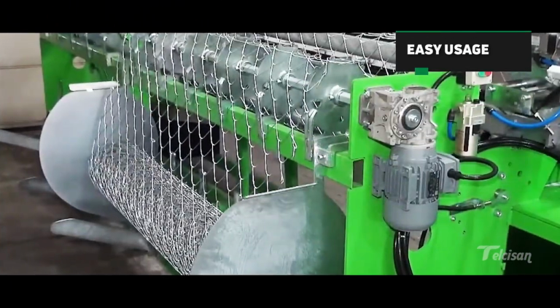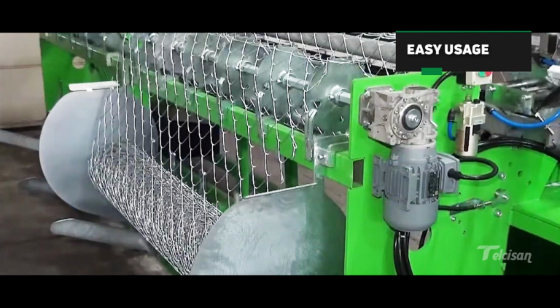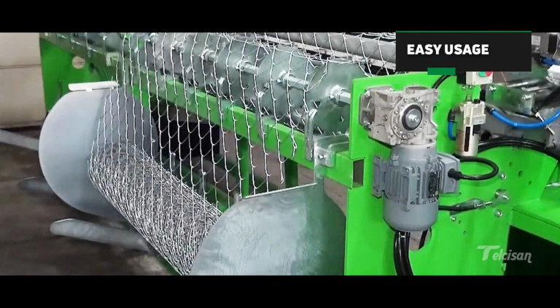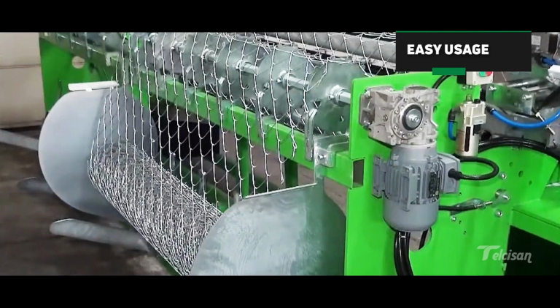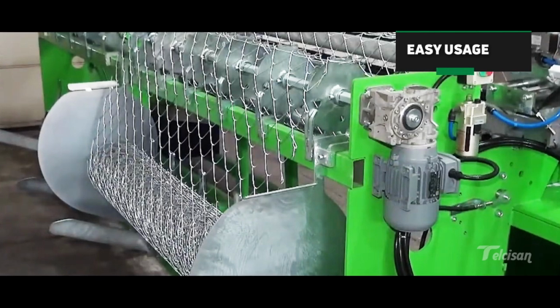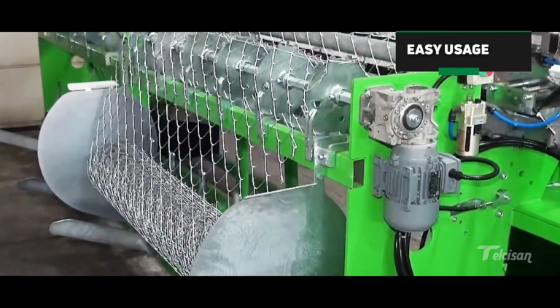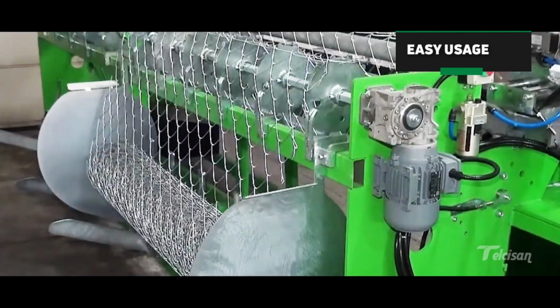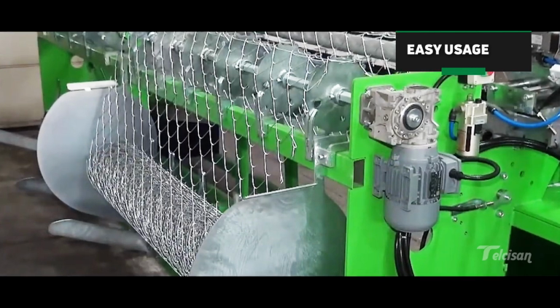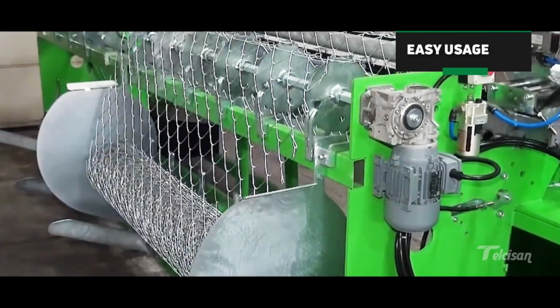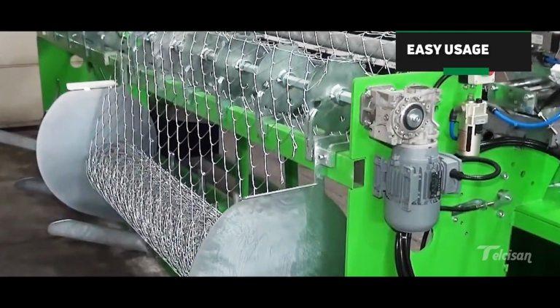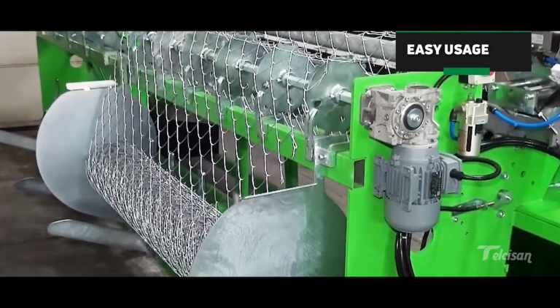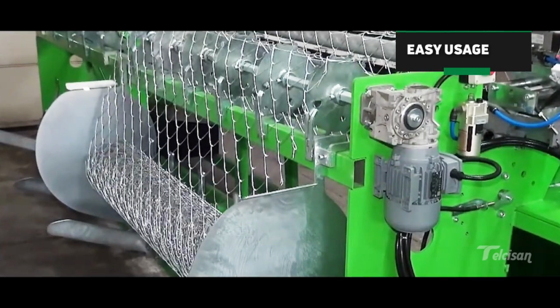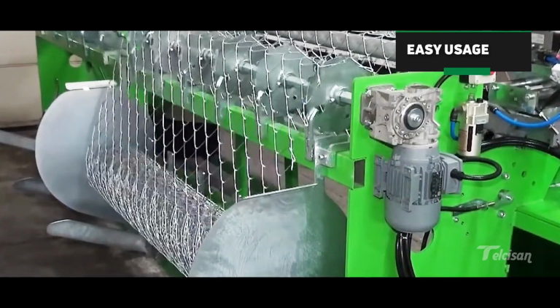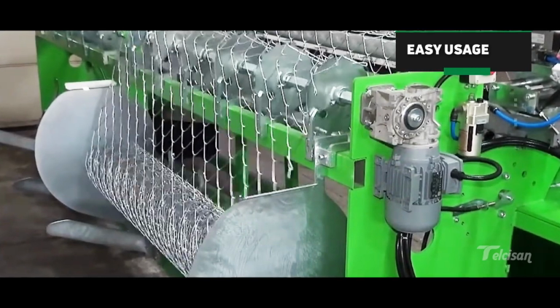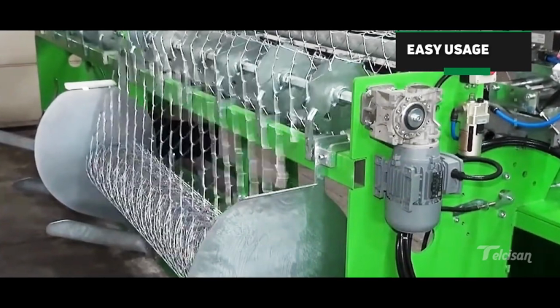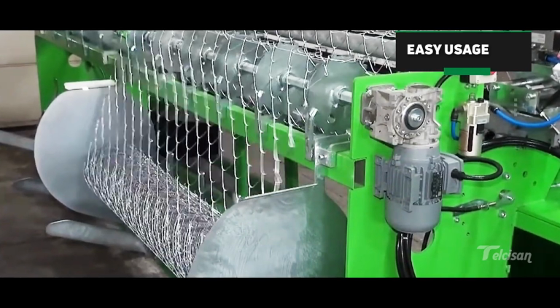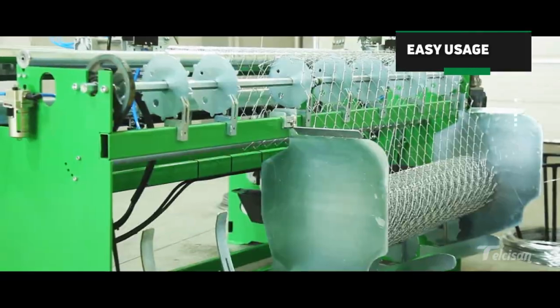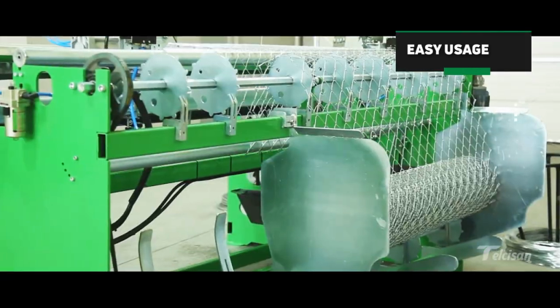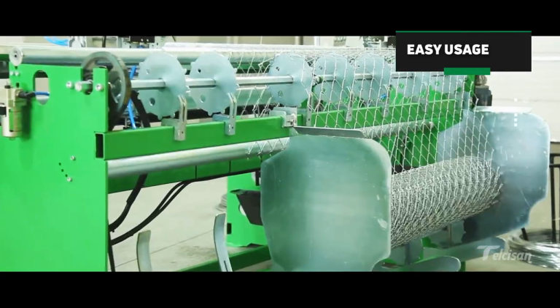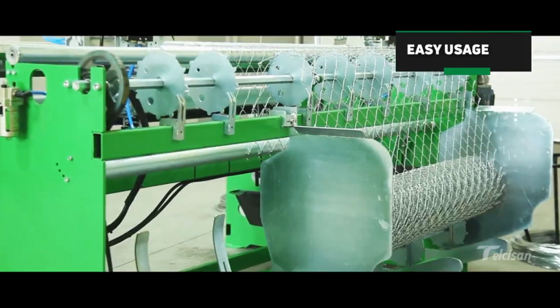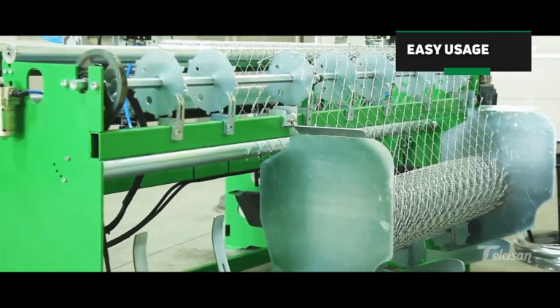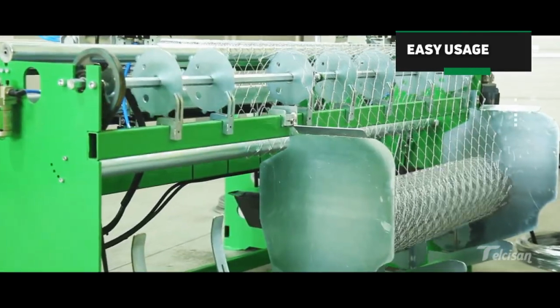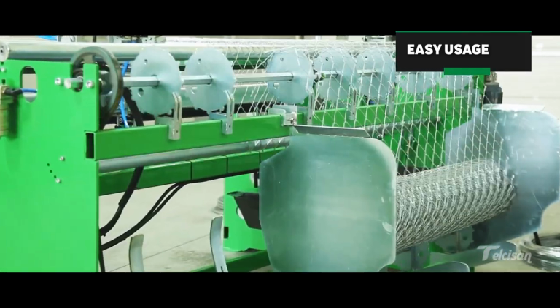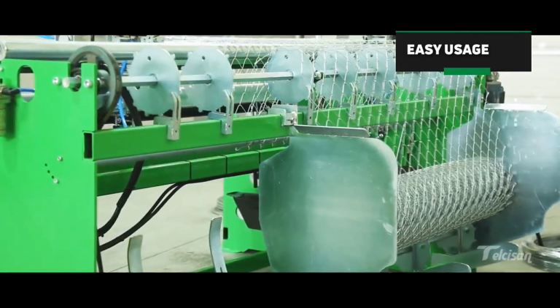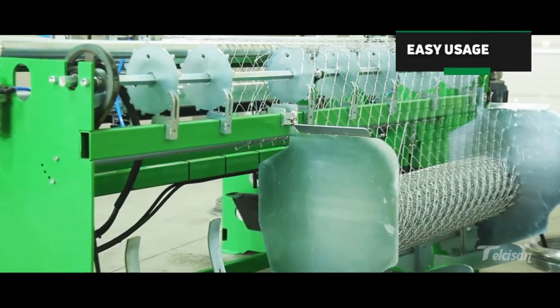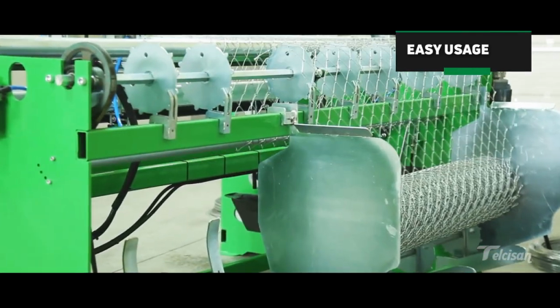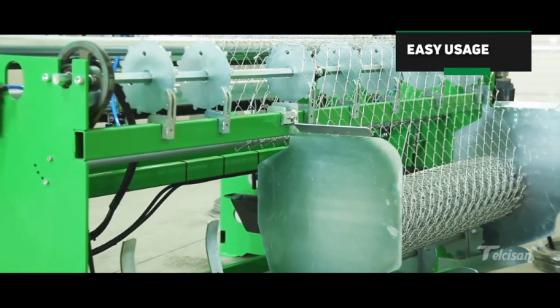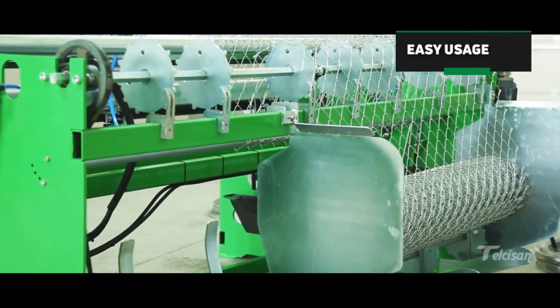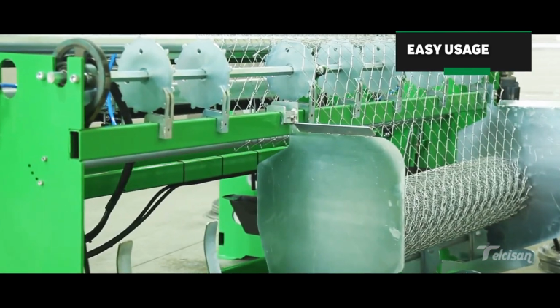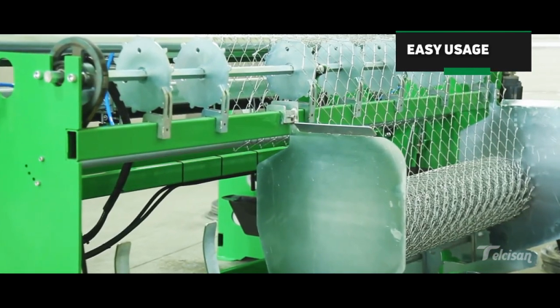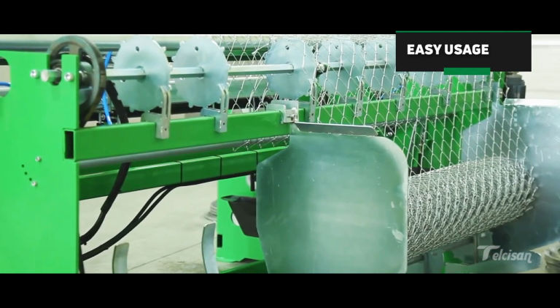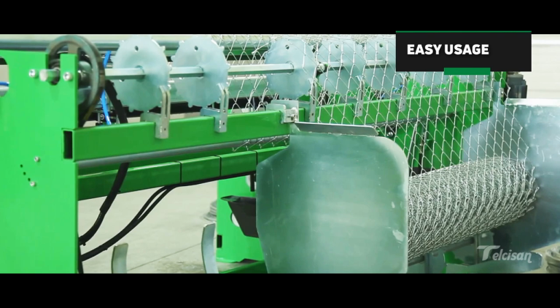Since the knitted wire is rolled at the exit of the machine, it is ready to be transferred to the customer.